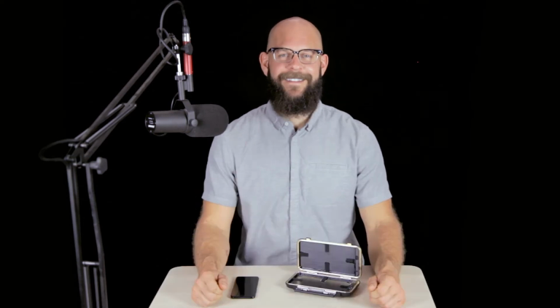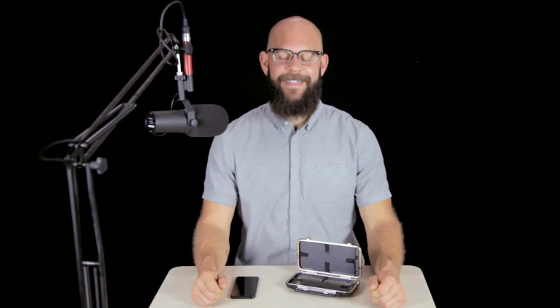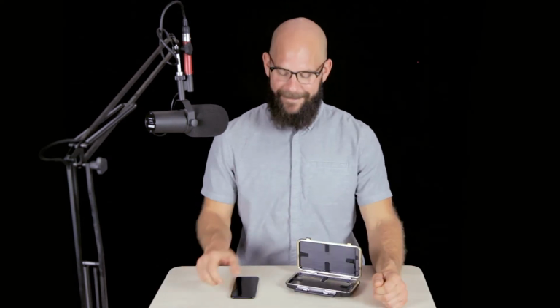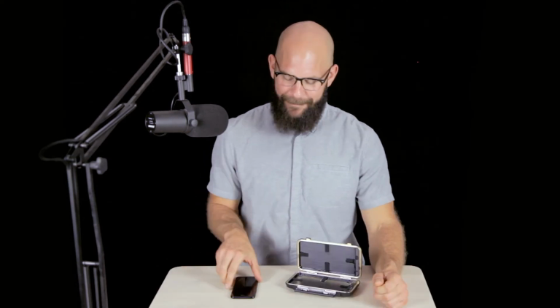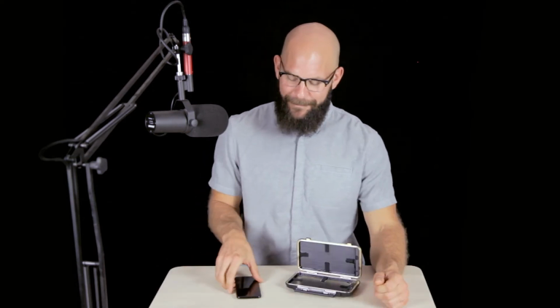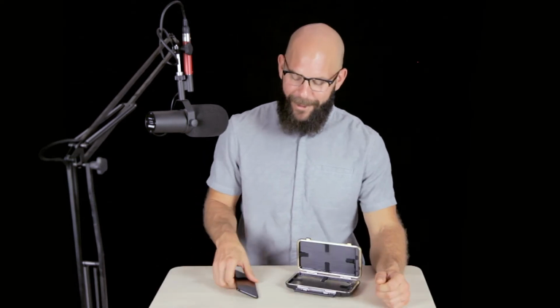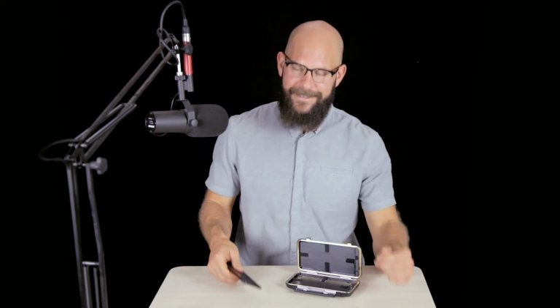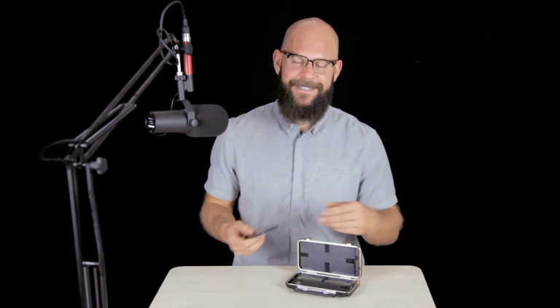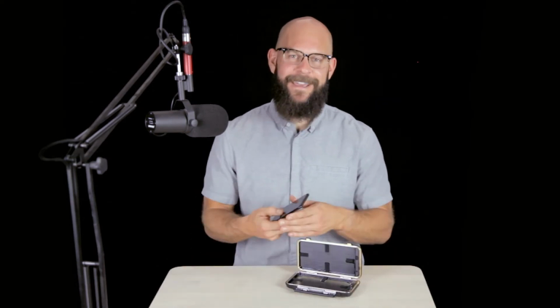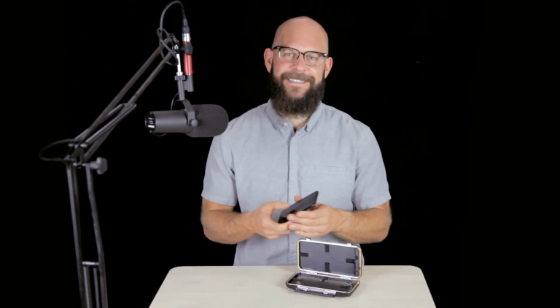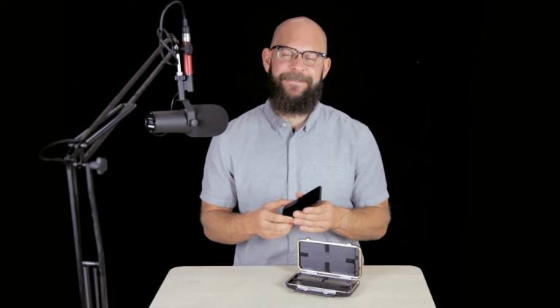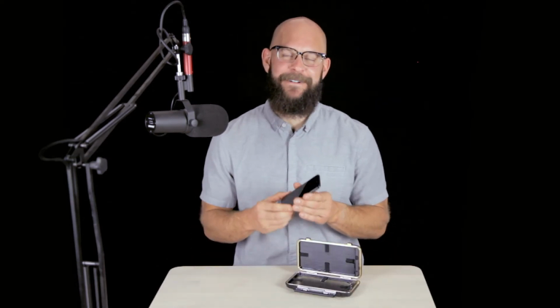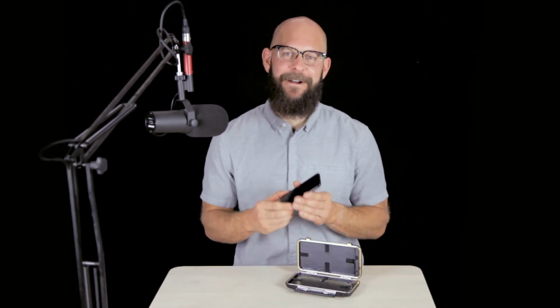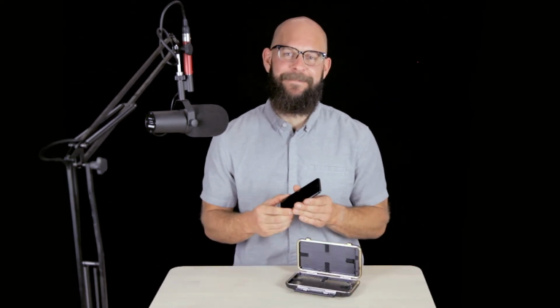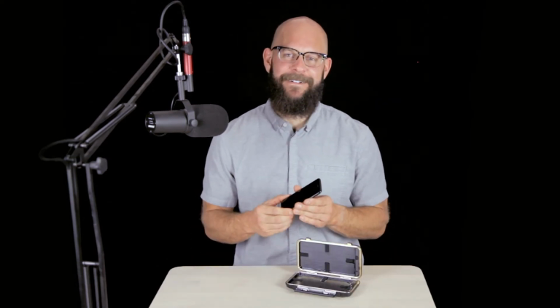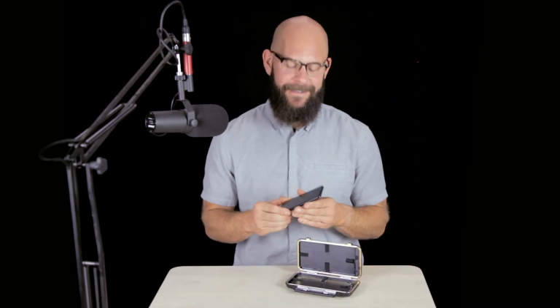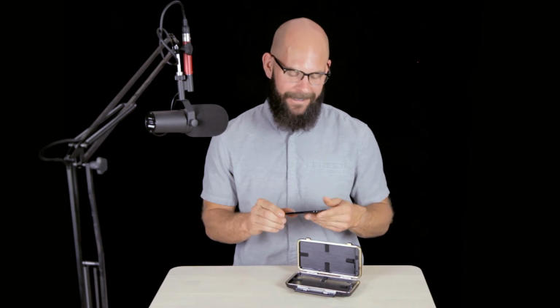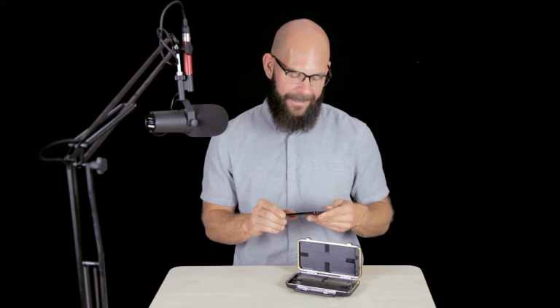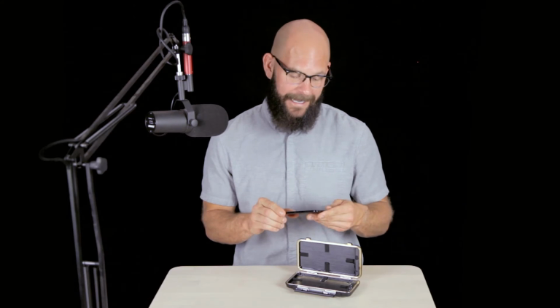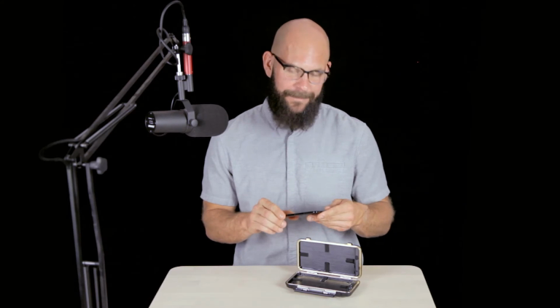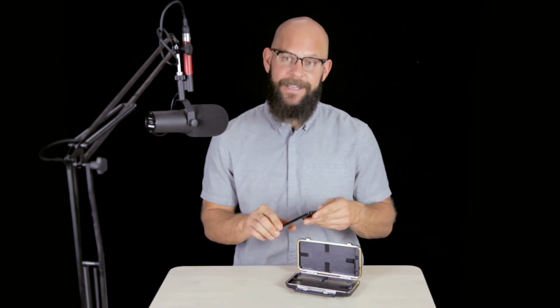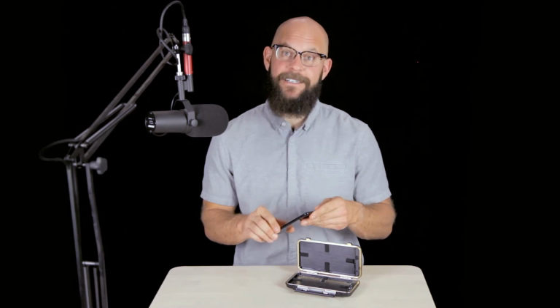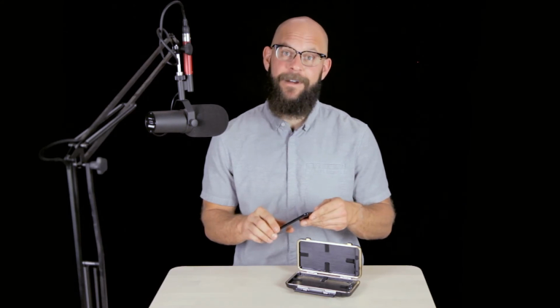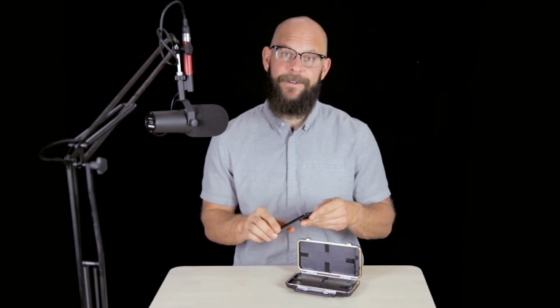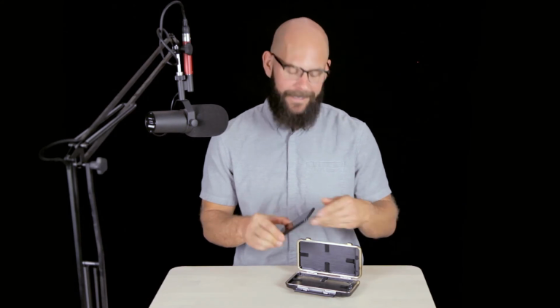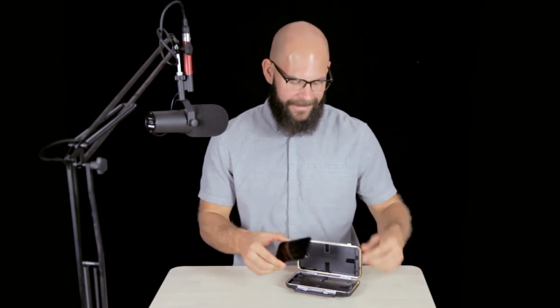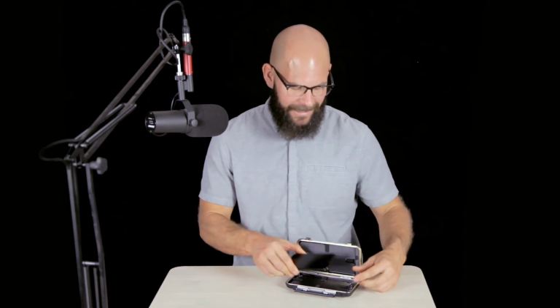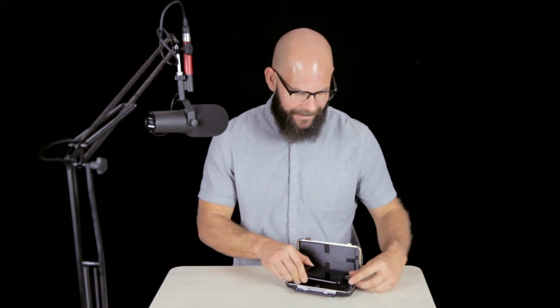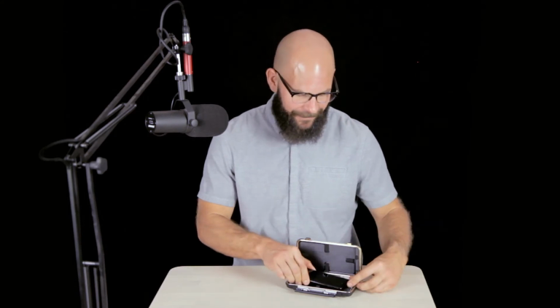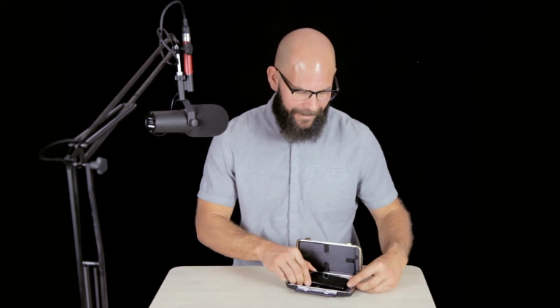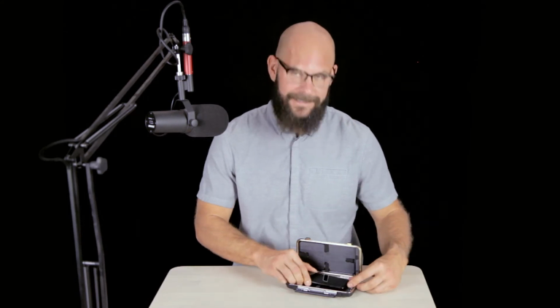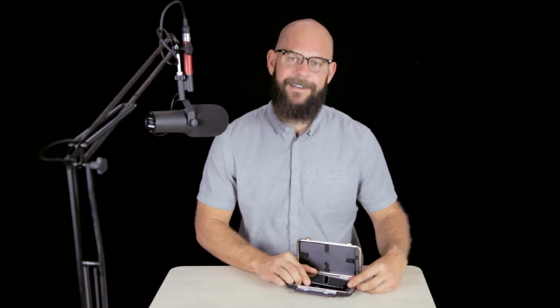Then, remove all protective cases from your smartphone. Next, place your smartphone in the center of the Vault interior.